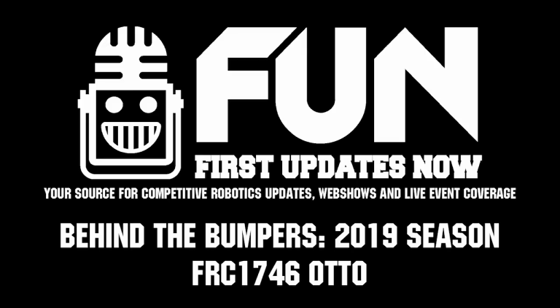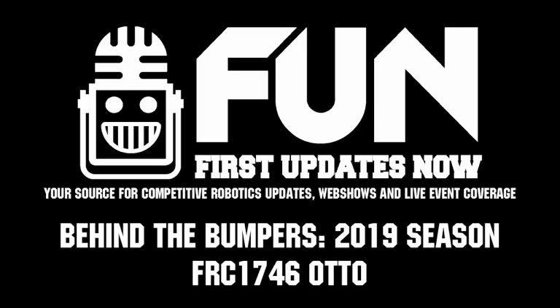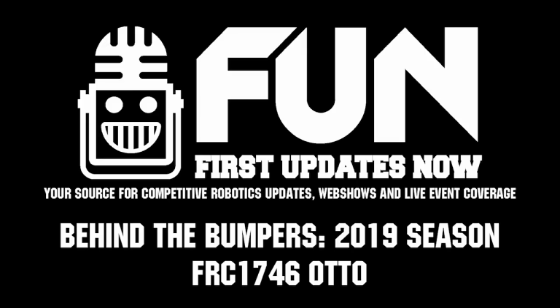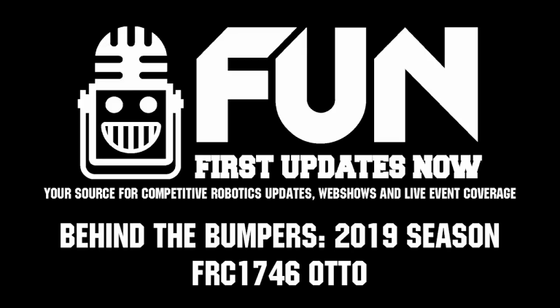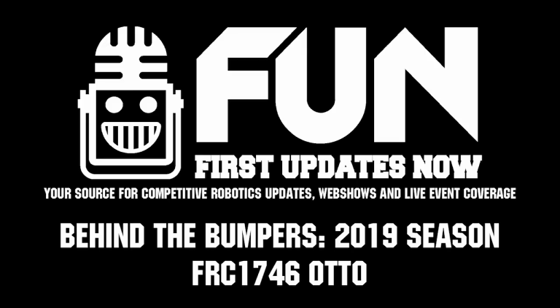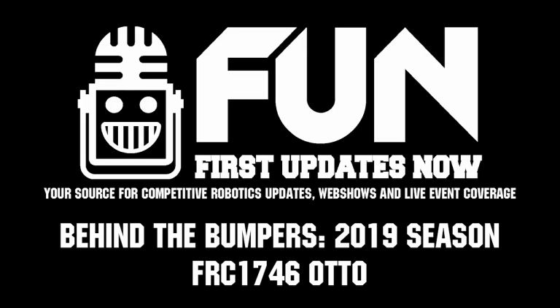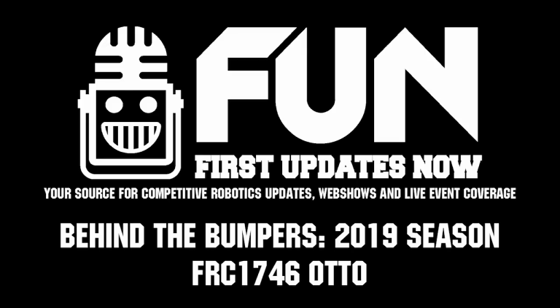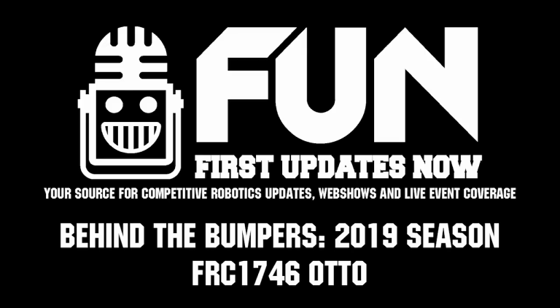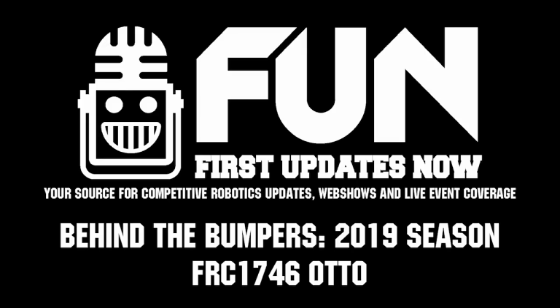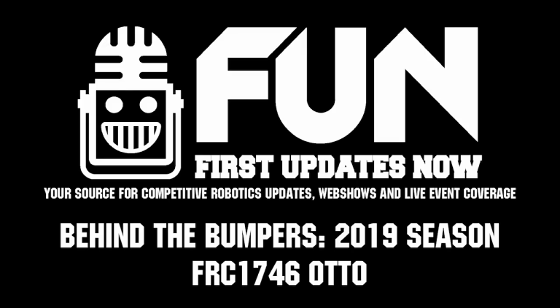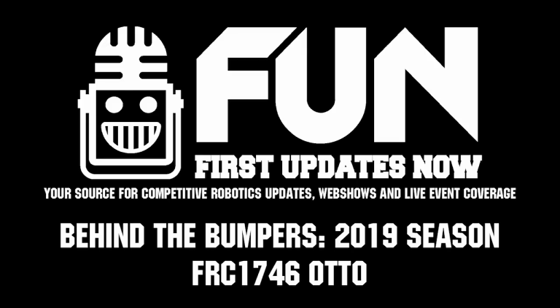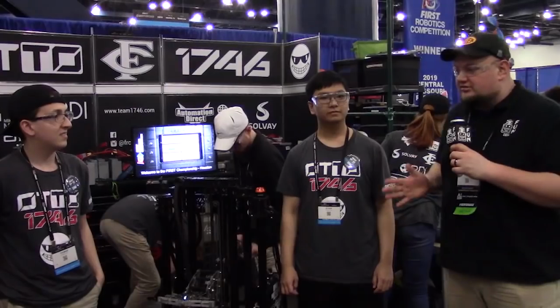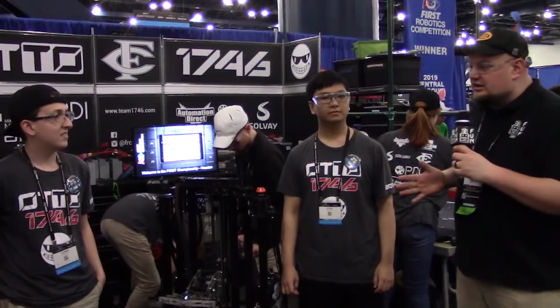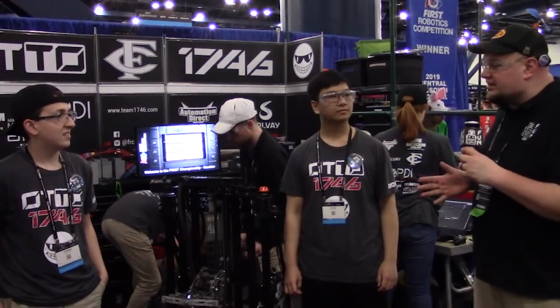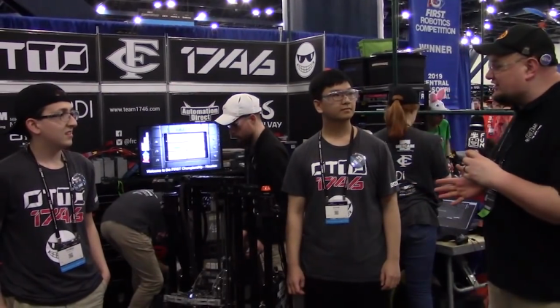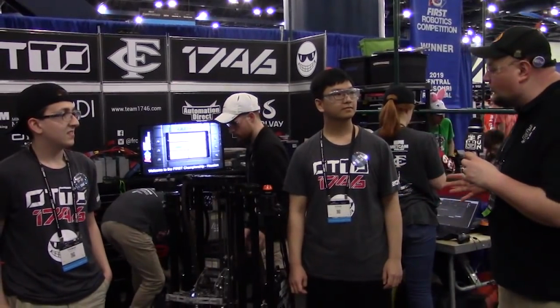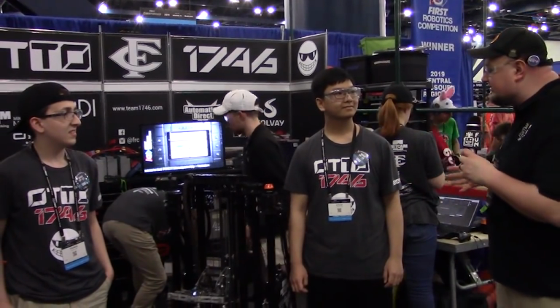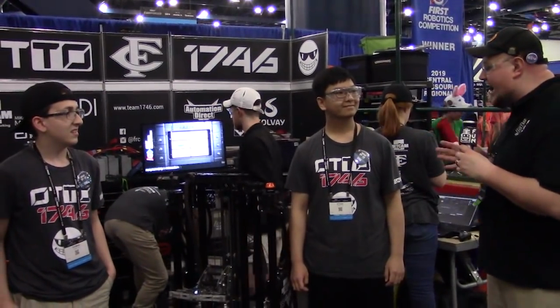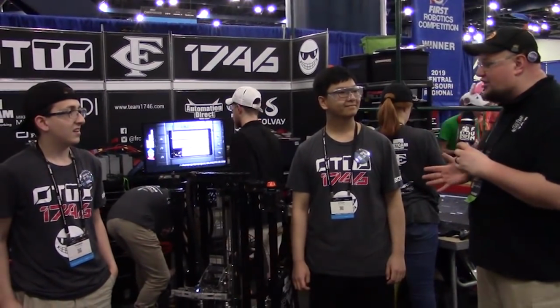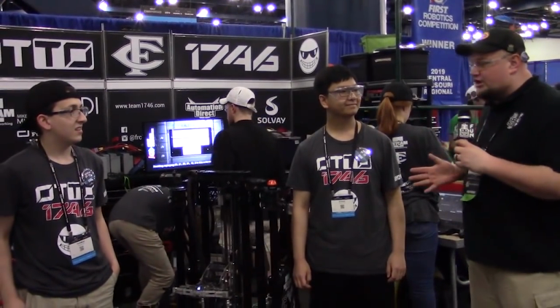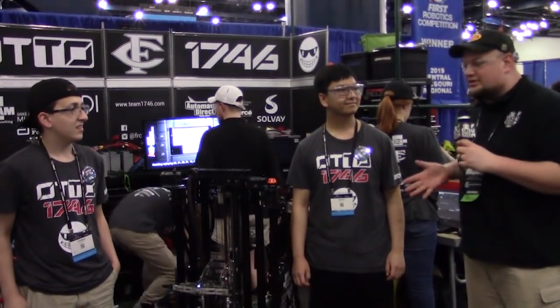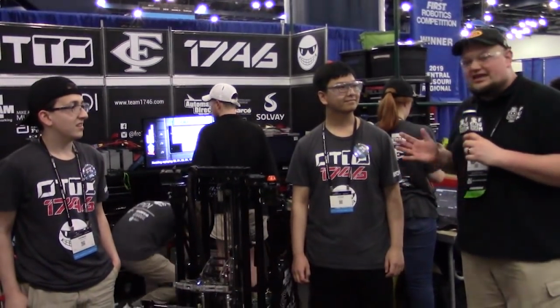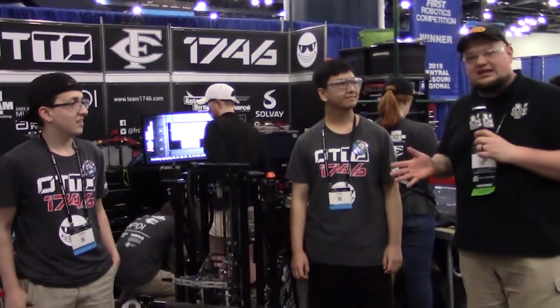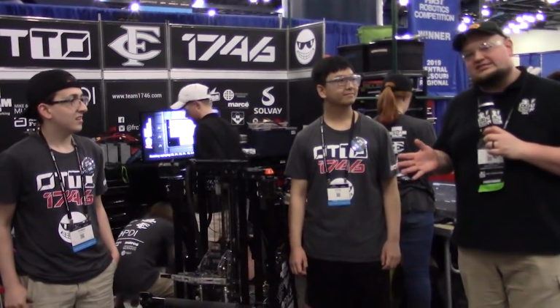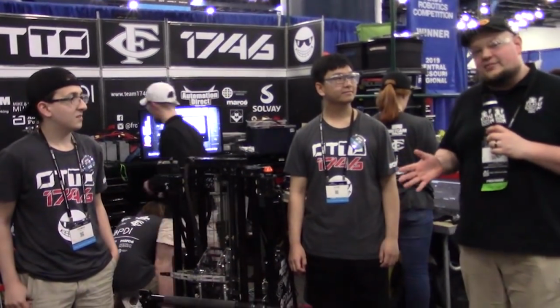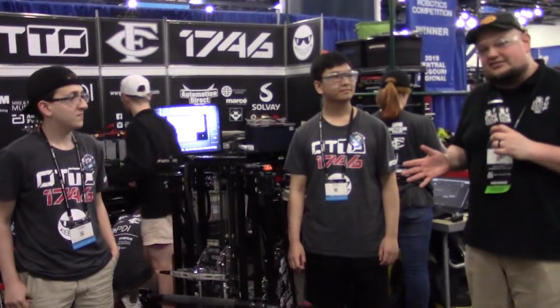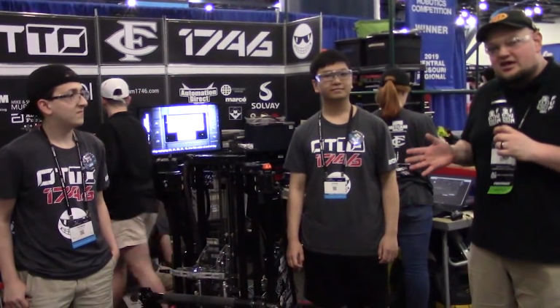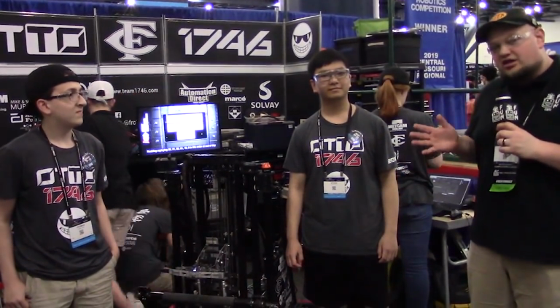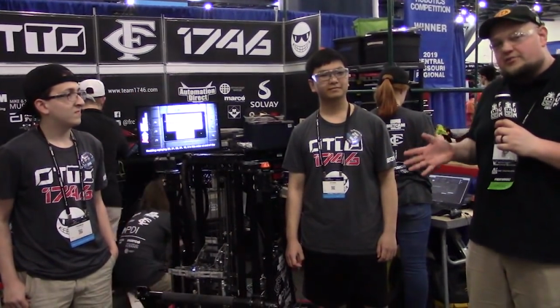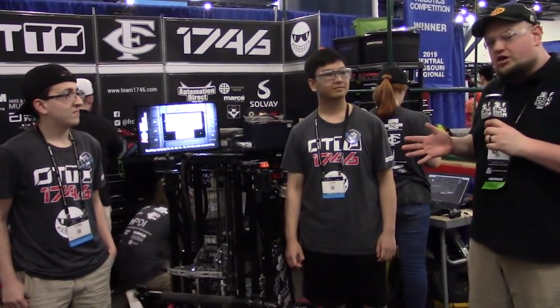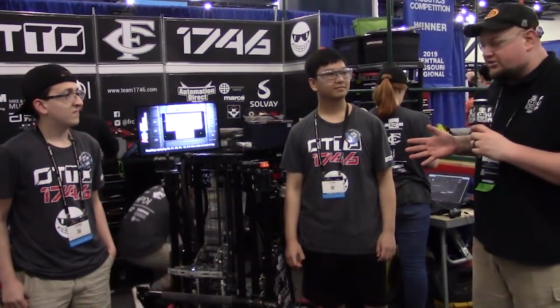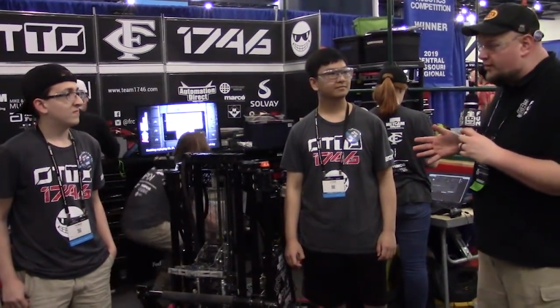Hey, it's Tyler. Checking in here at the Houston Championship with team number 1746 Auto. We're here with Ethan and Thomas, and we're gonna look a bit more about the robot.